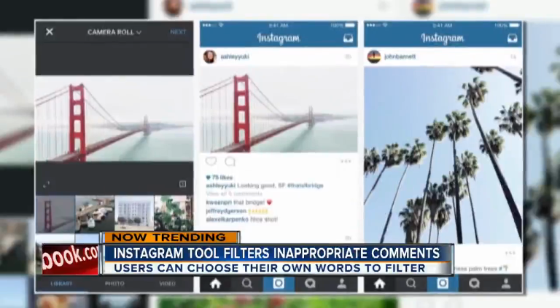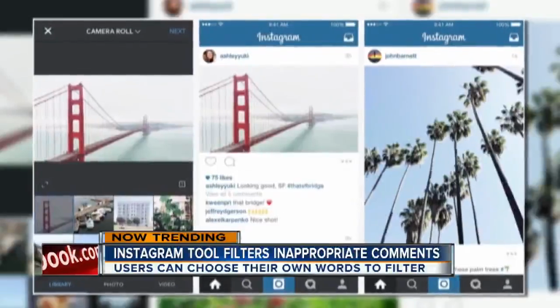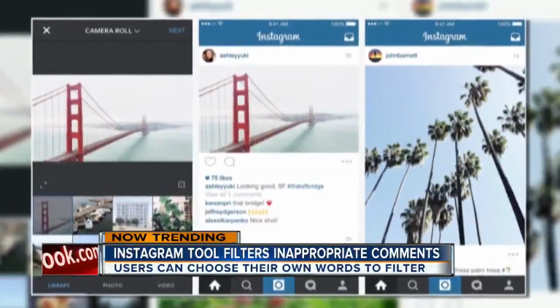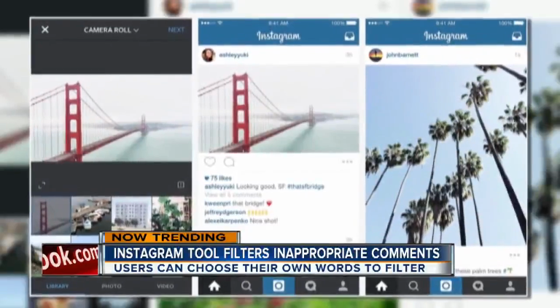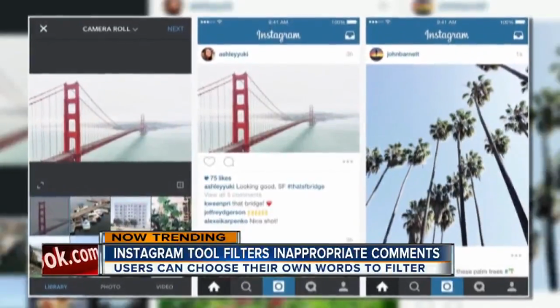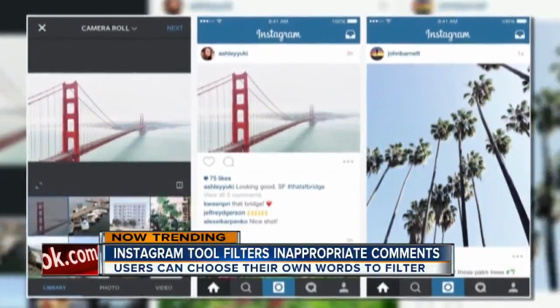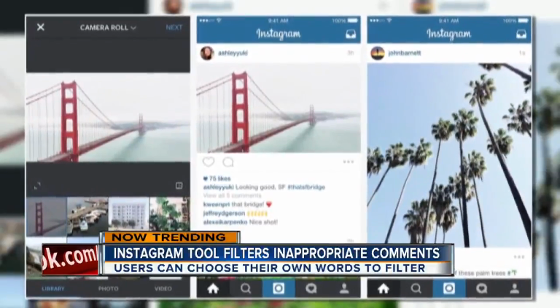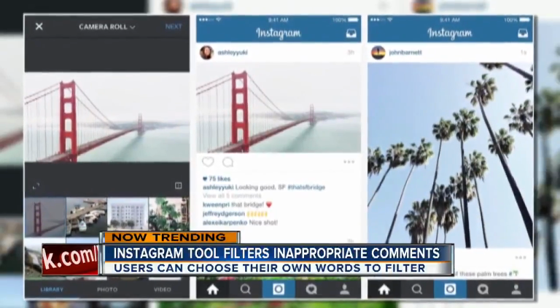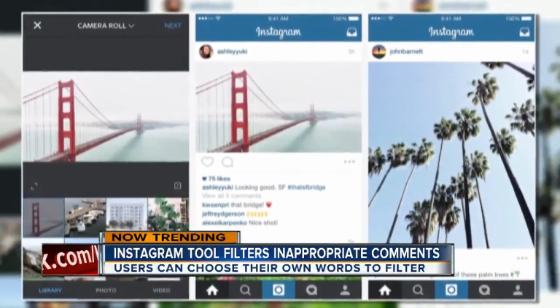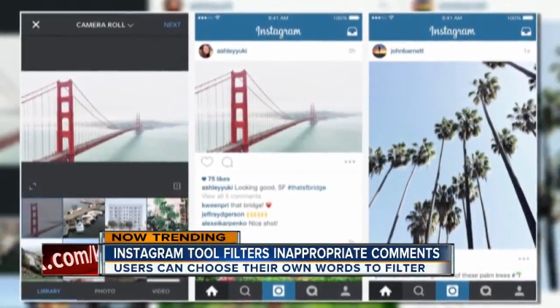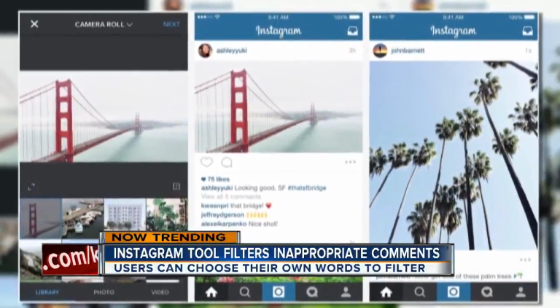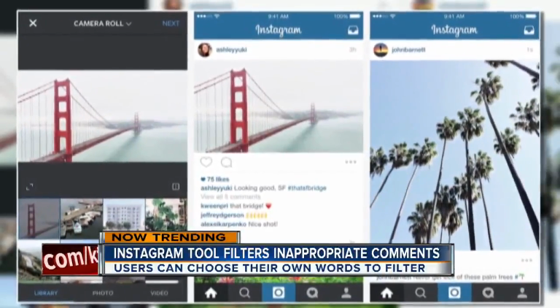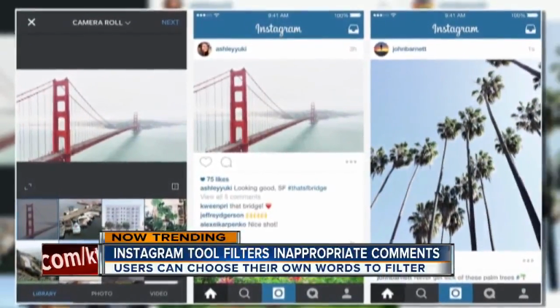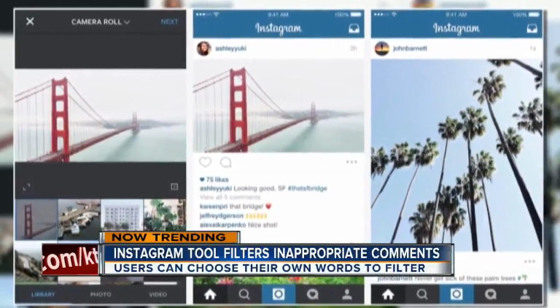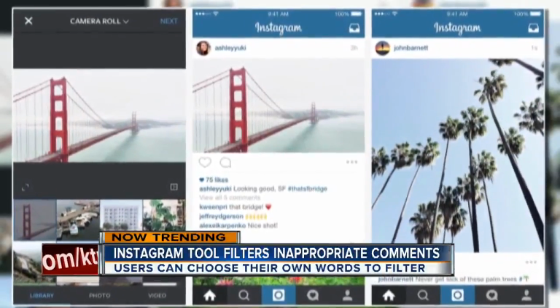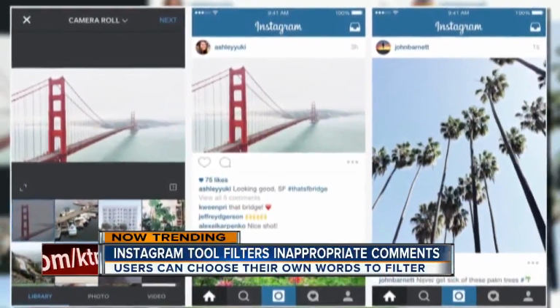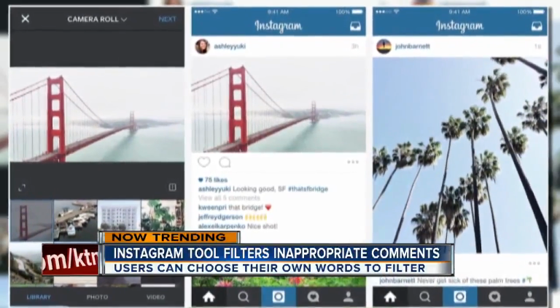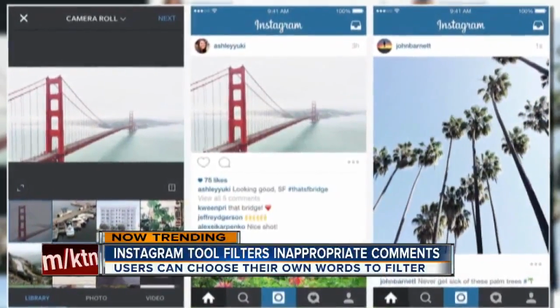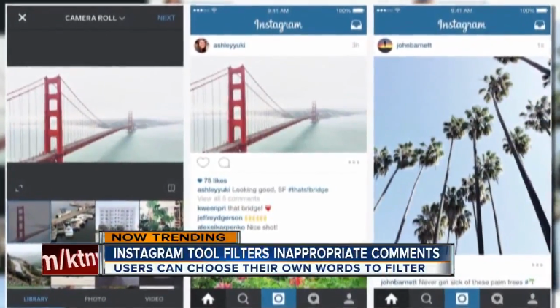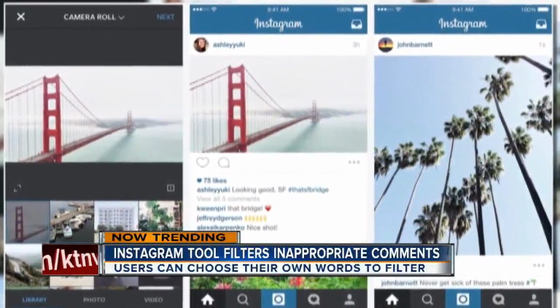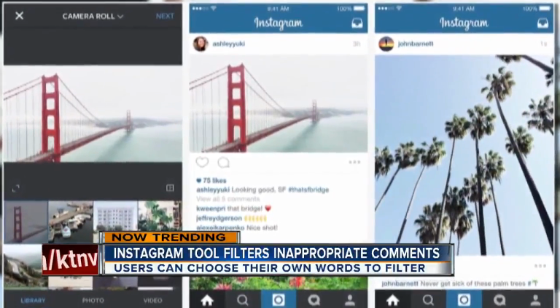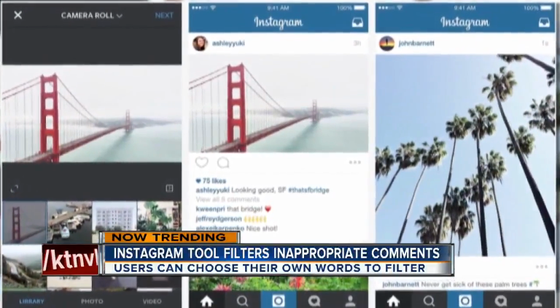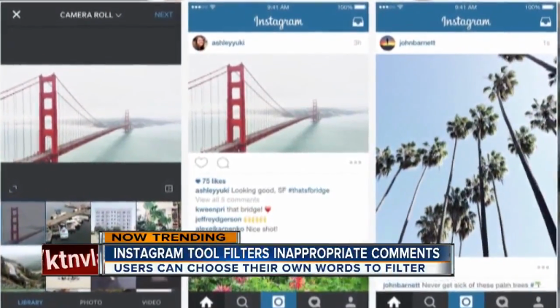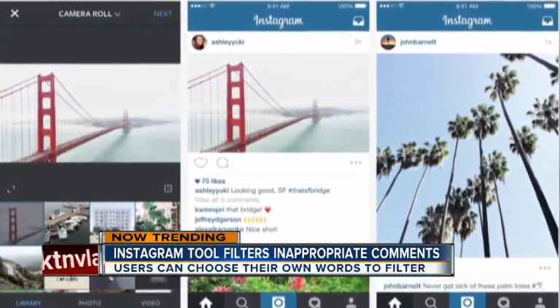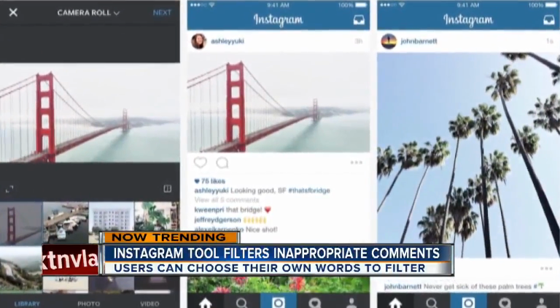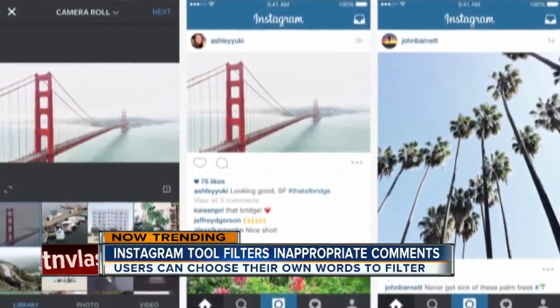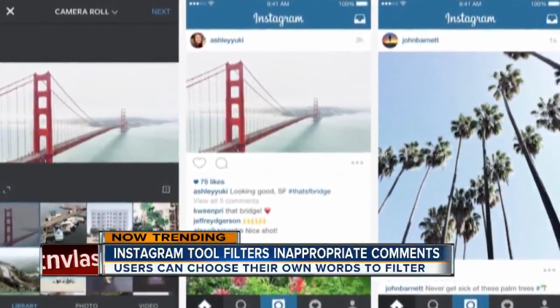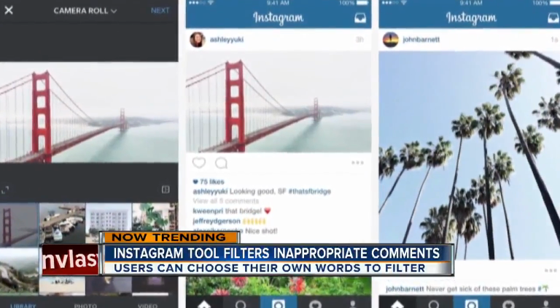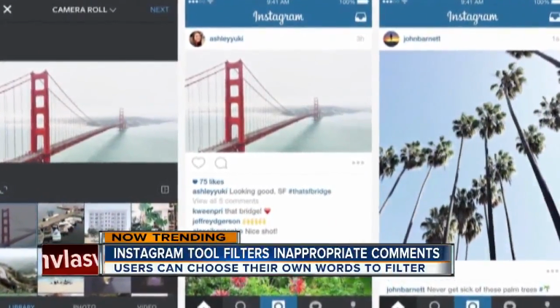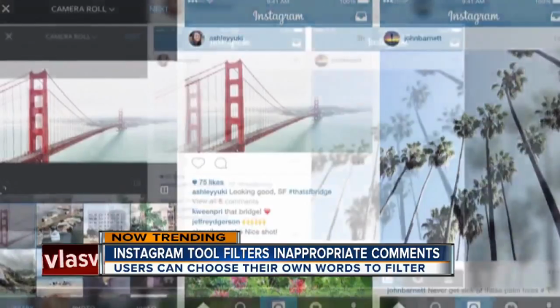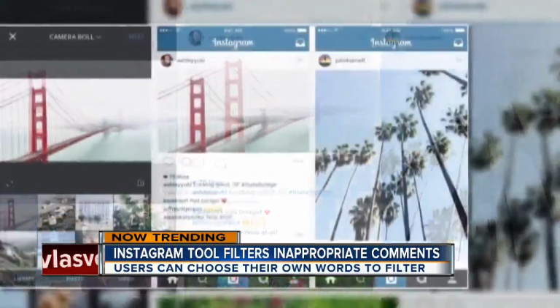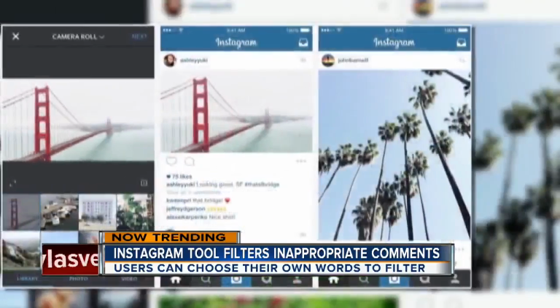A new tool on Instagram is trending this morning. Creators say it will help Instagram be a more positive place.